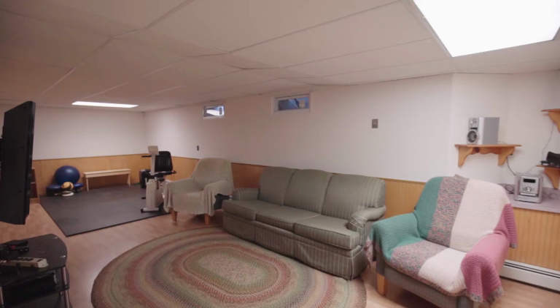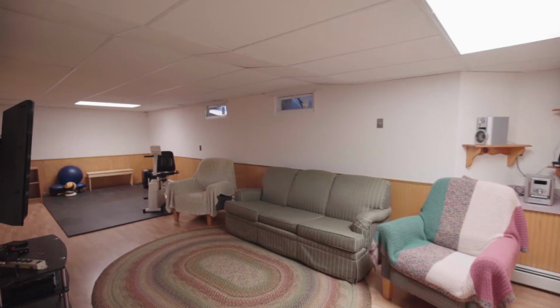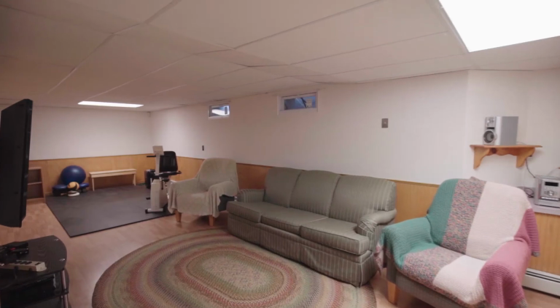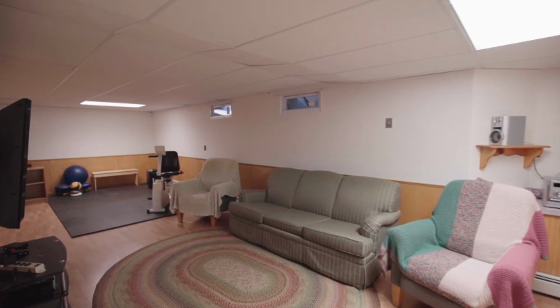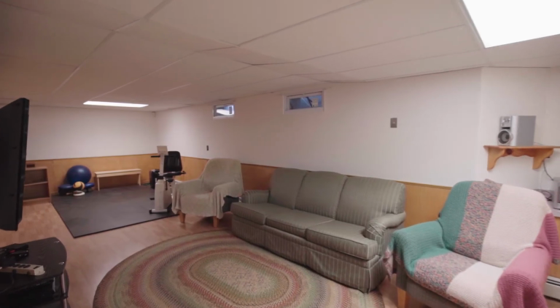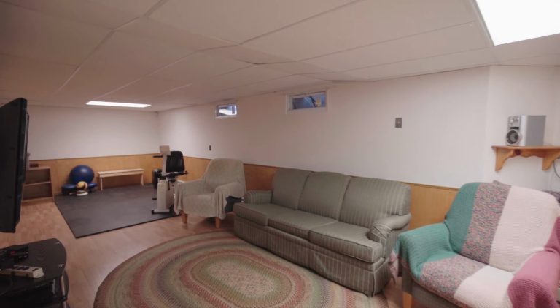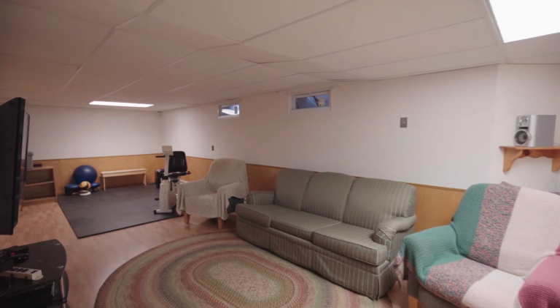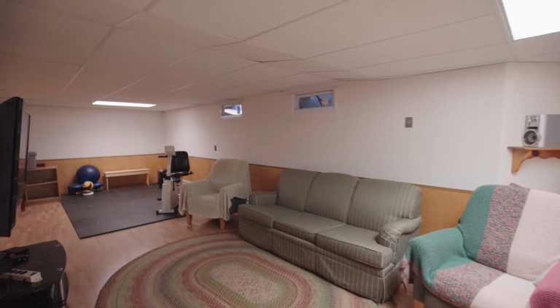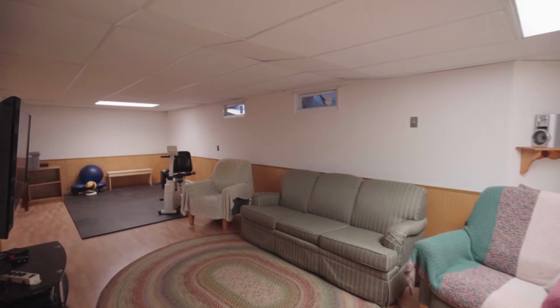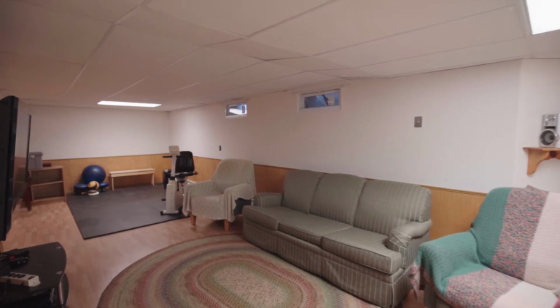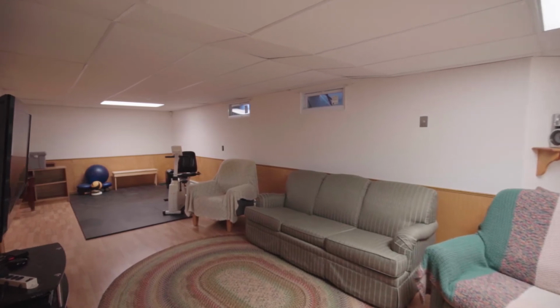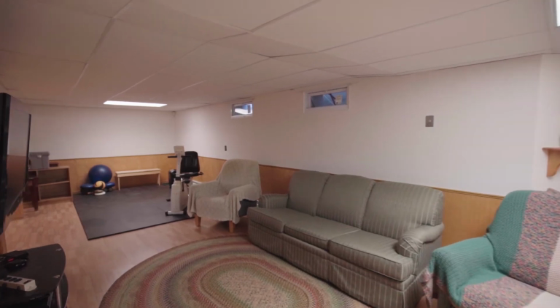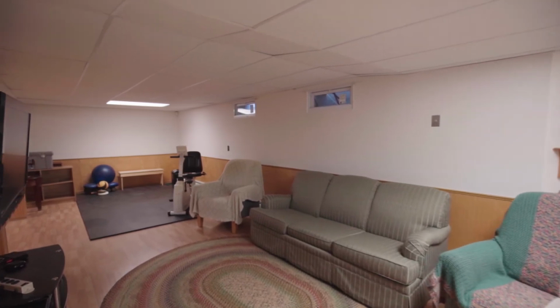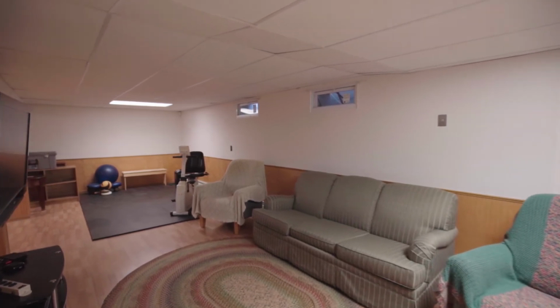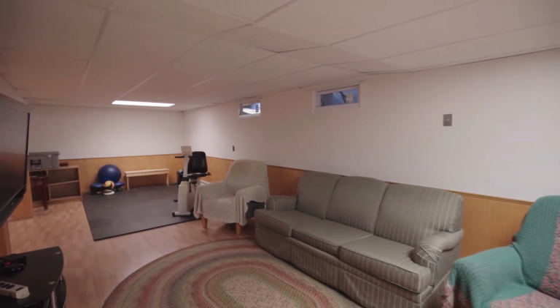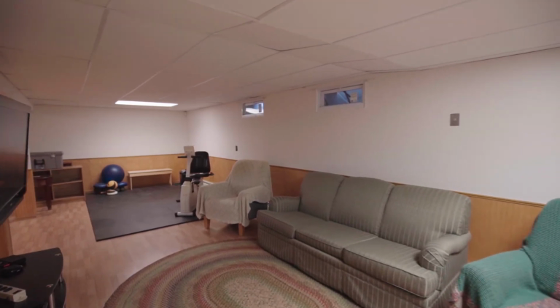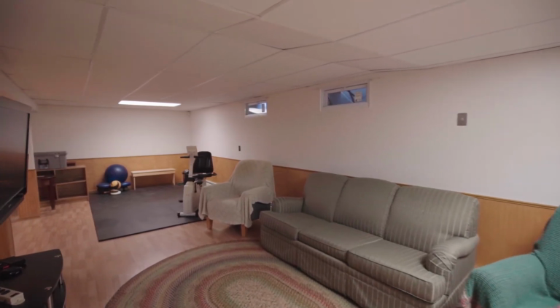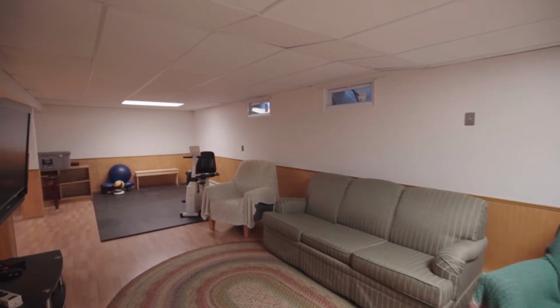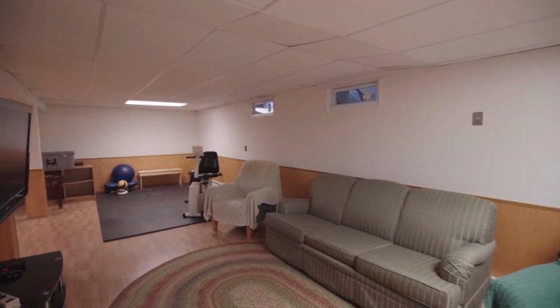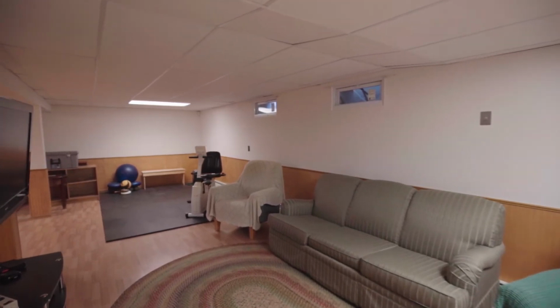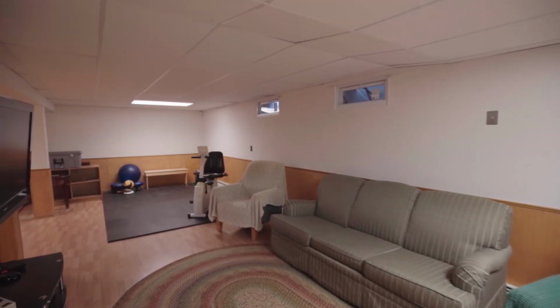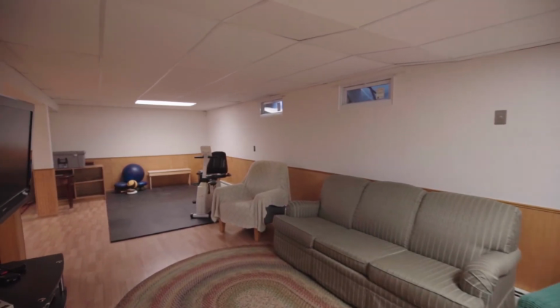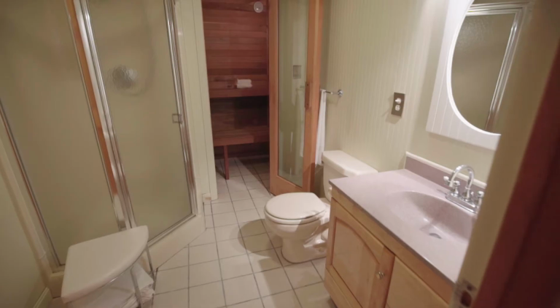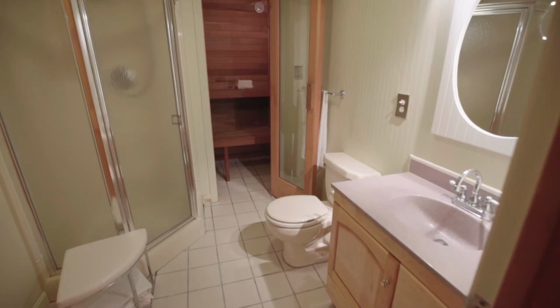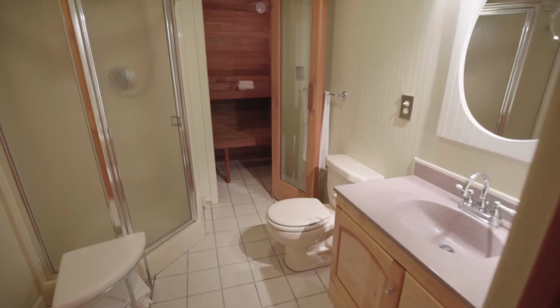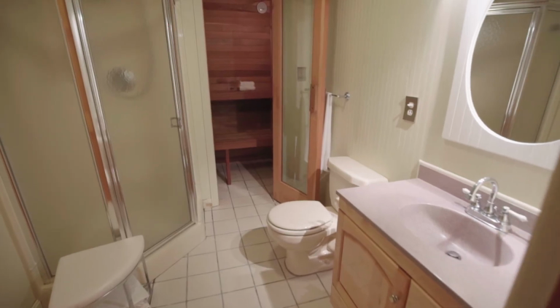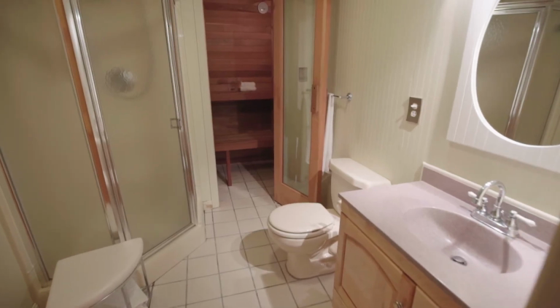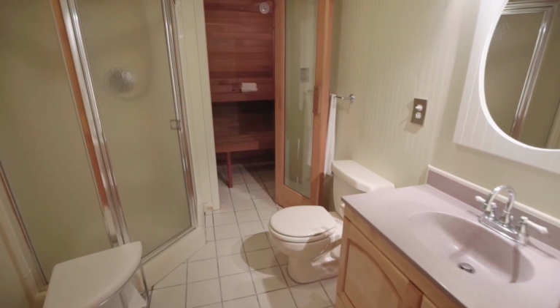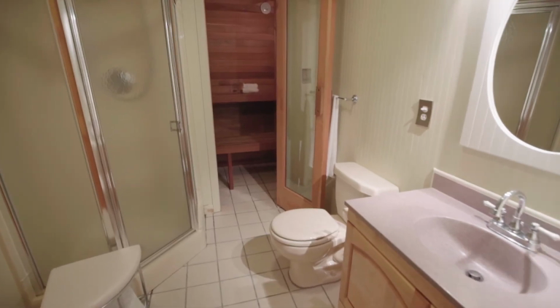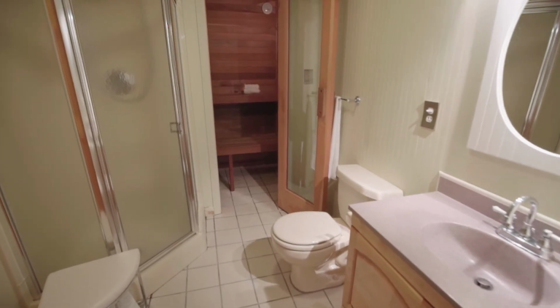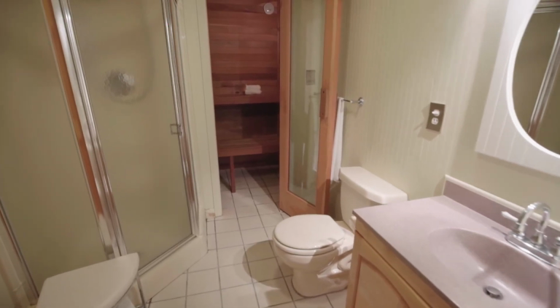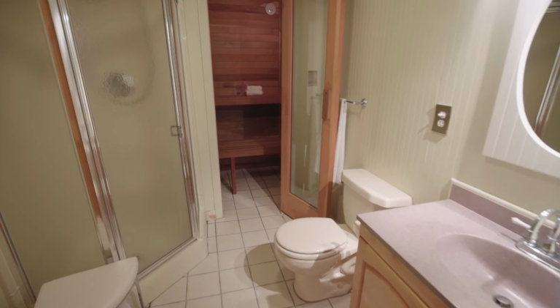The finished lower level is great for creating a rec room or playroom and includes a full bath with a sauna.